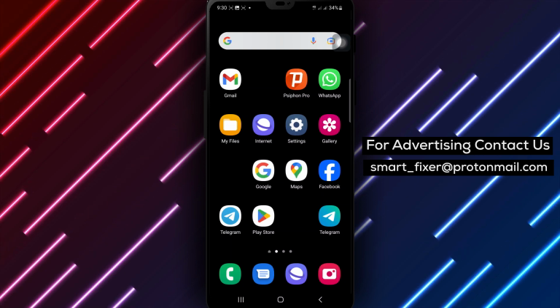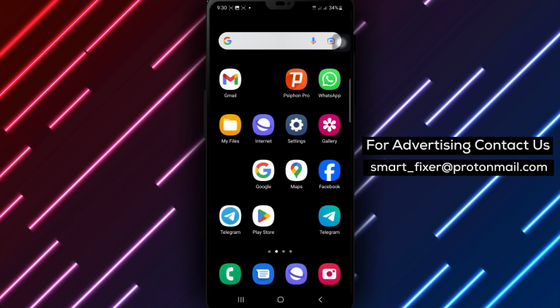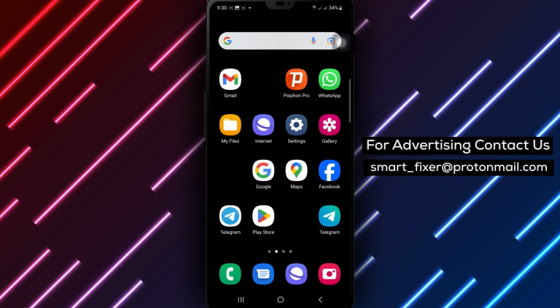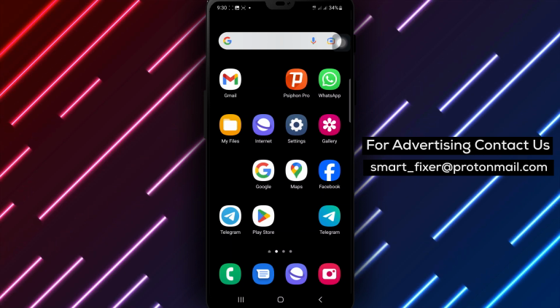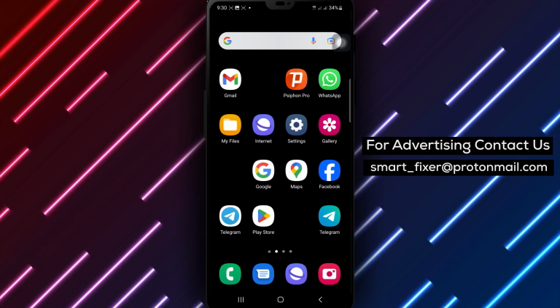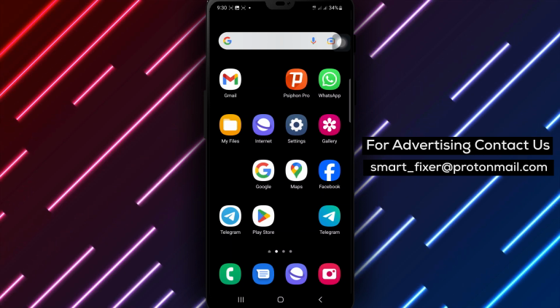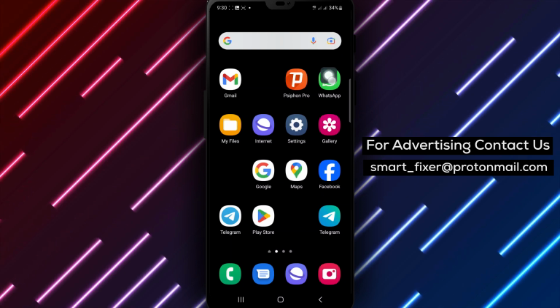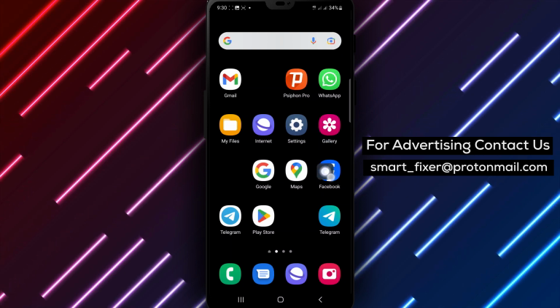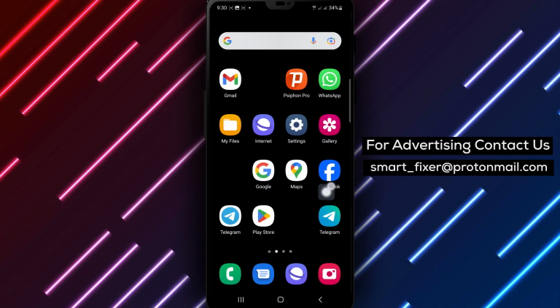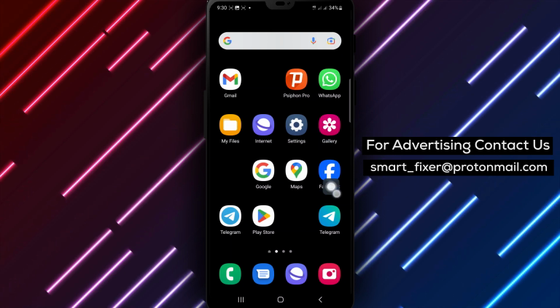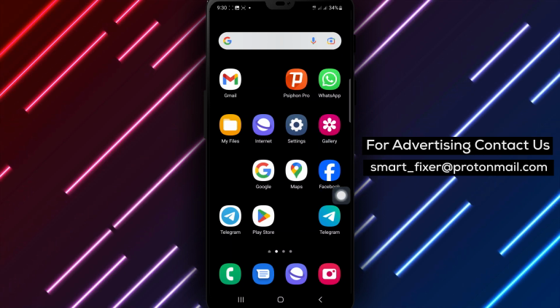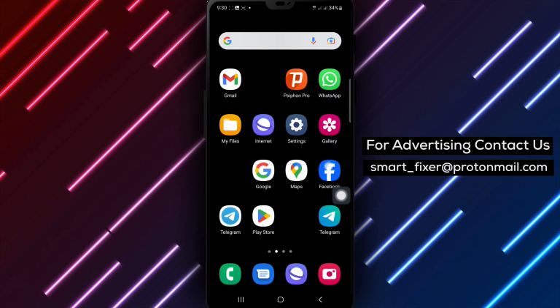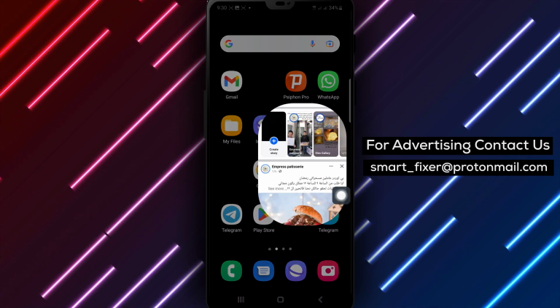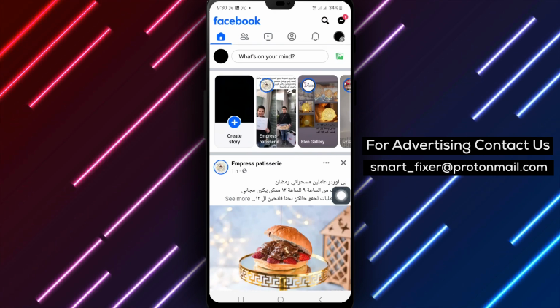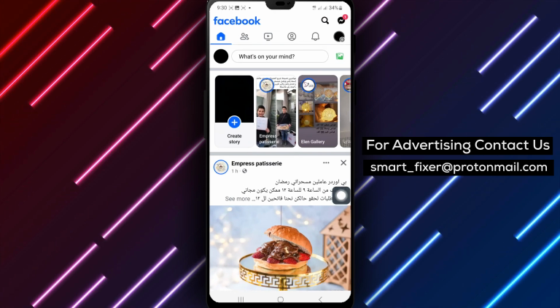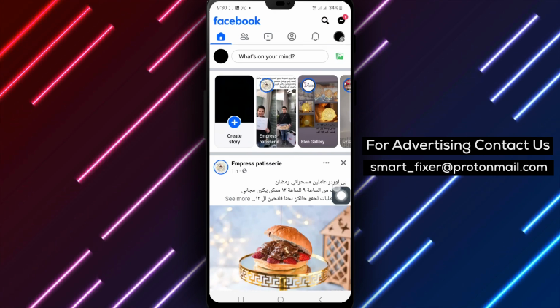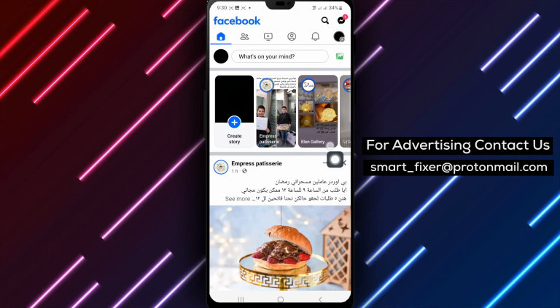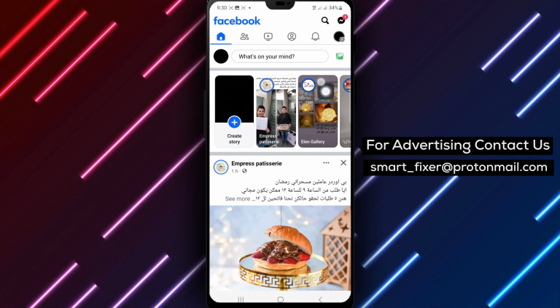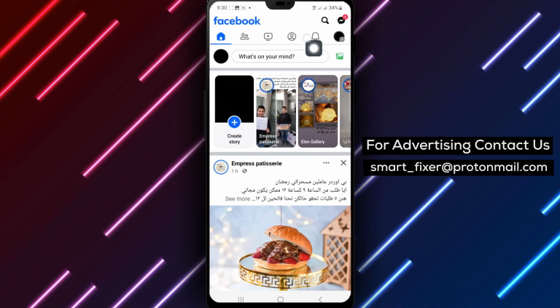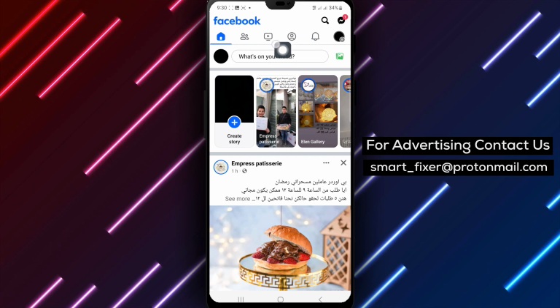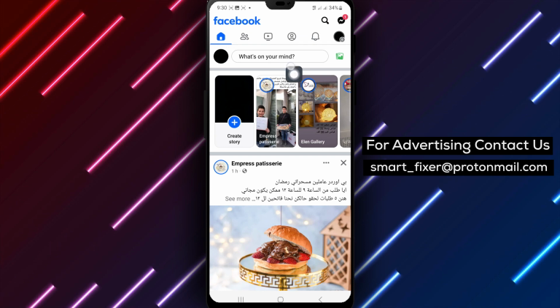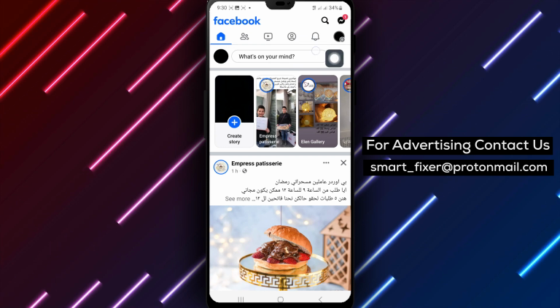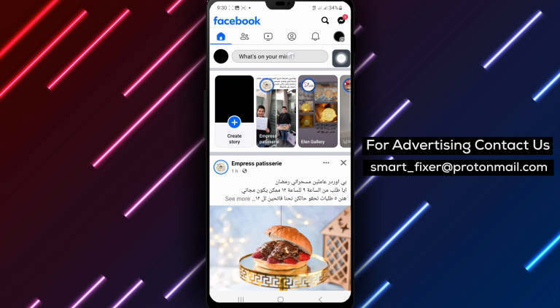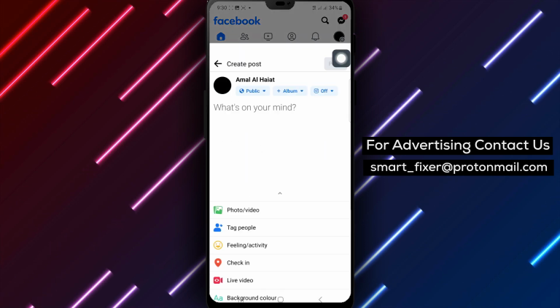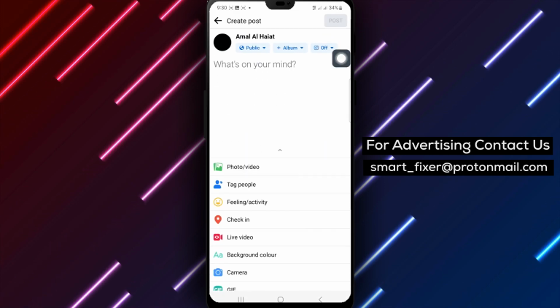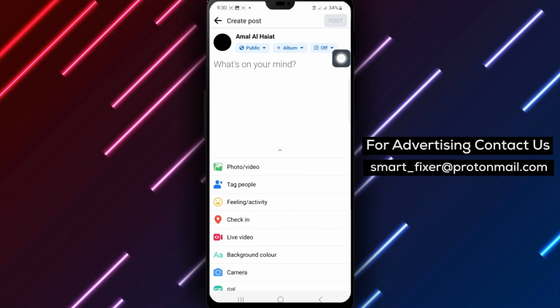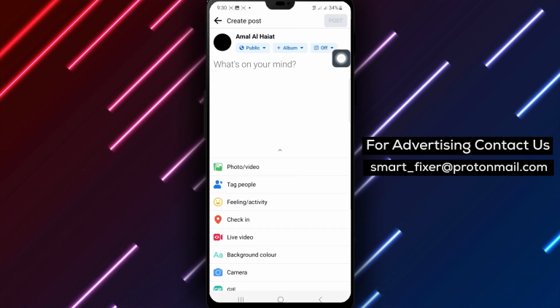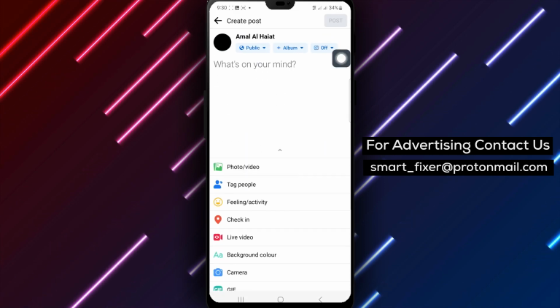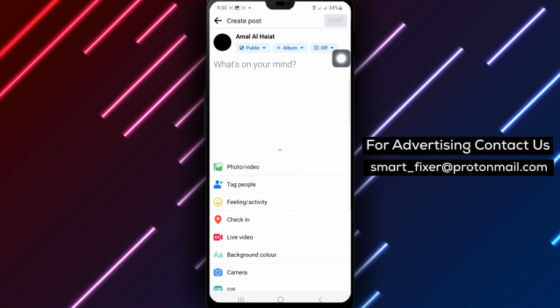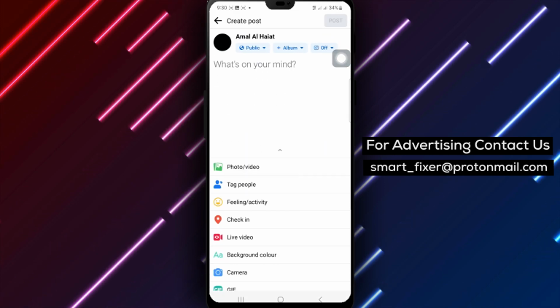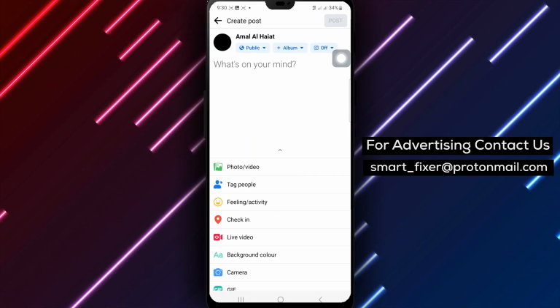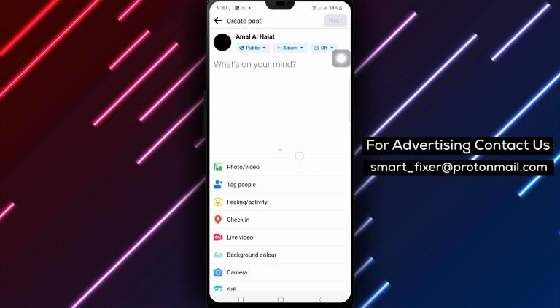Begin by opening the Facebook app on your Android device. Next, tap on the What's on your mind section to start creating your post.